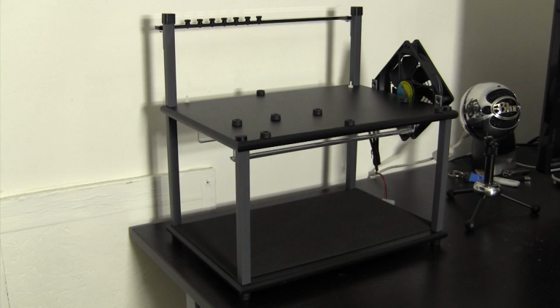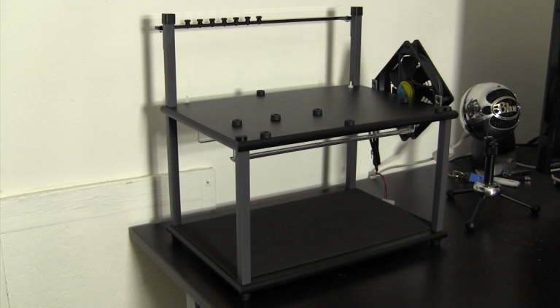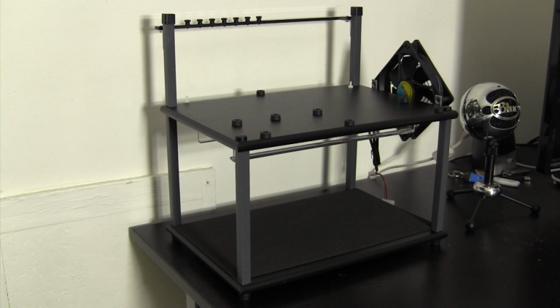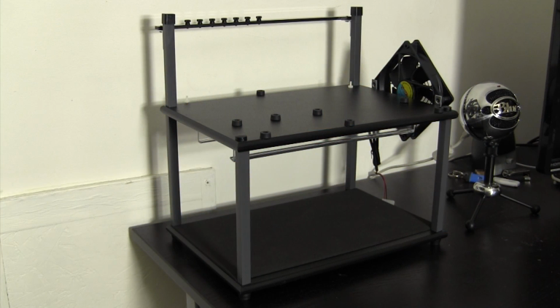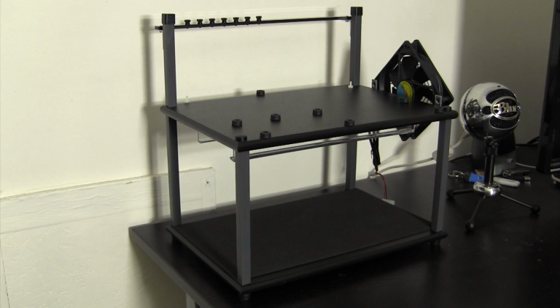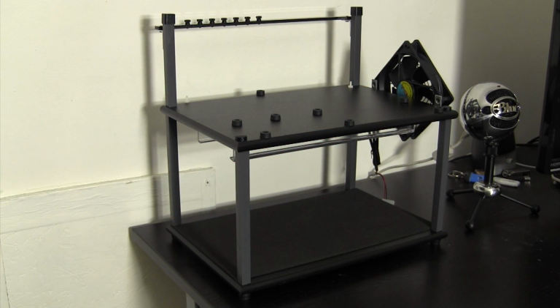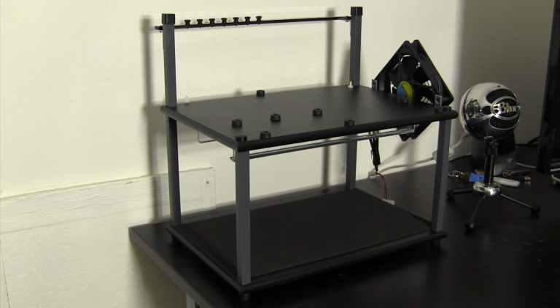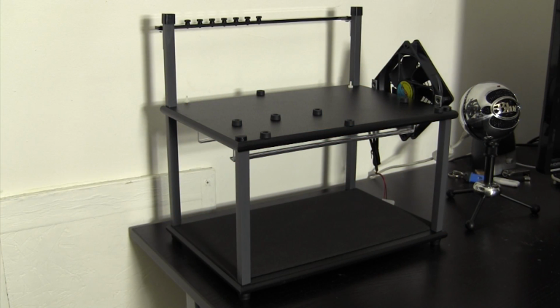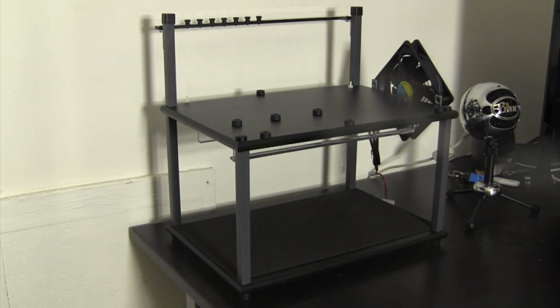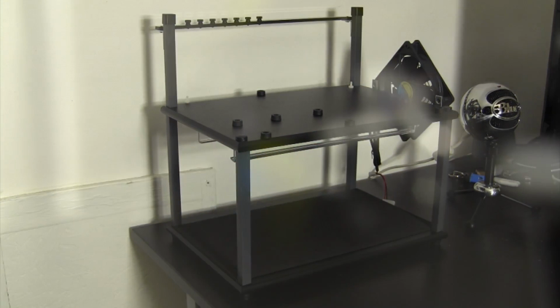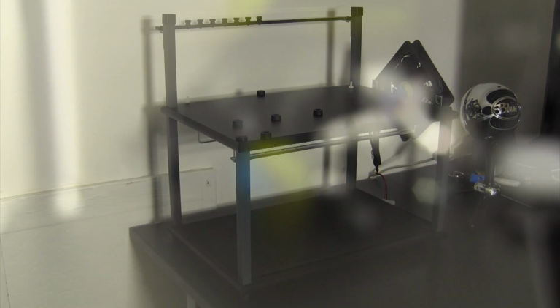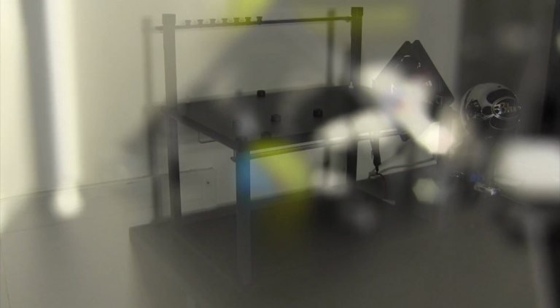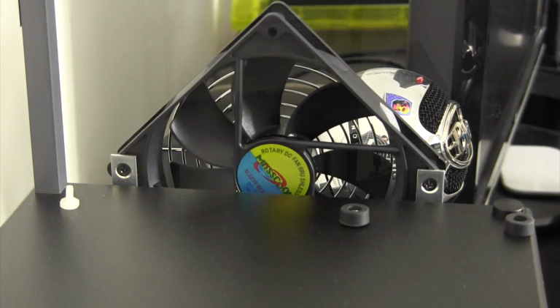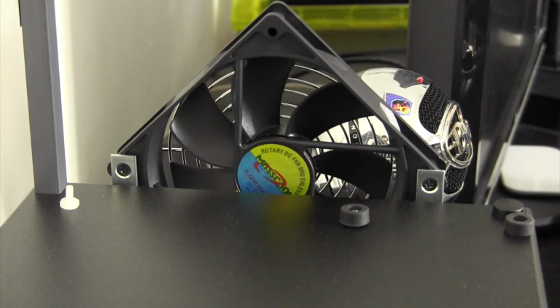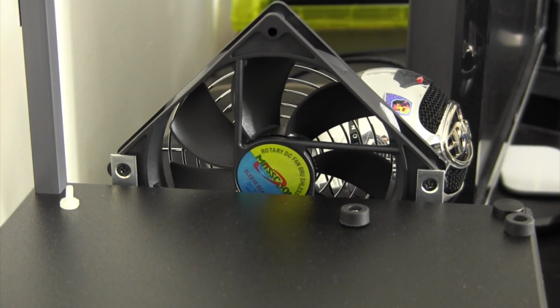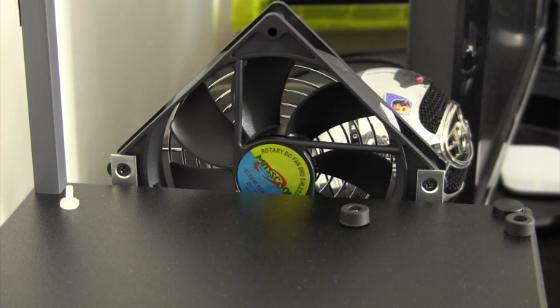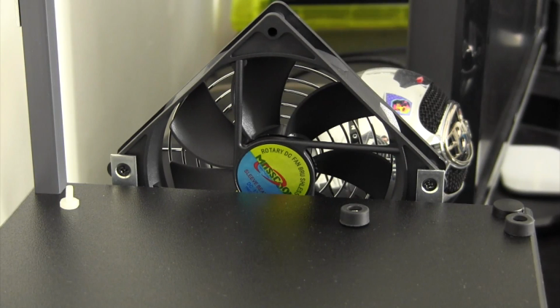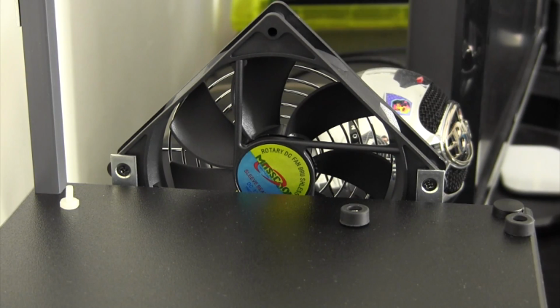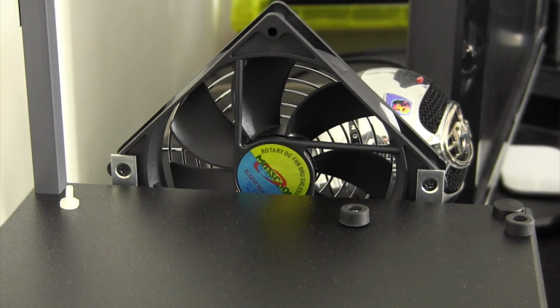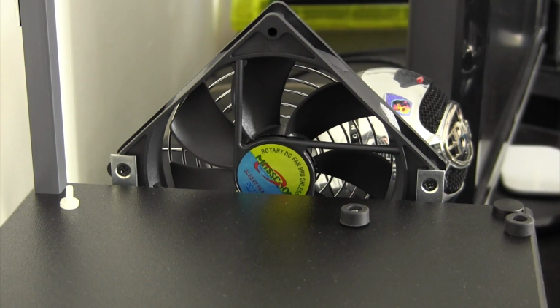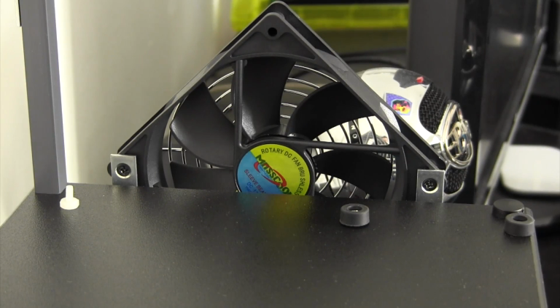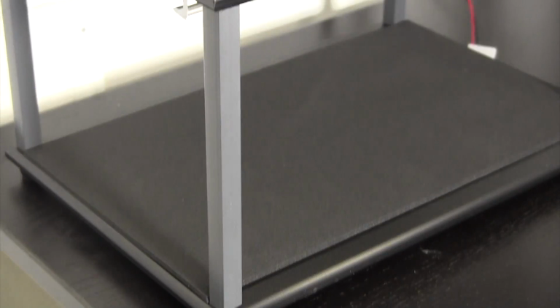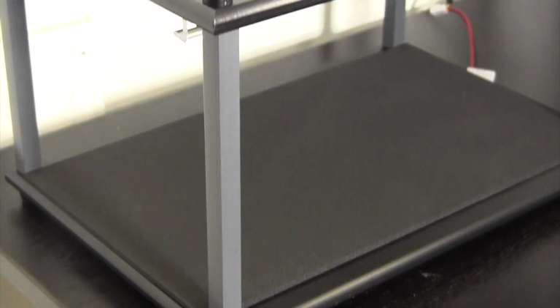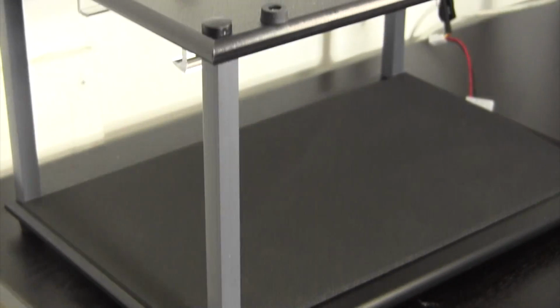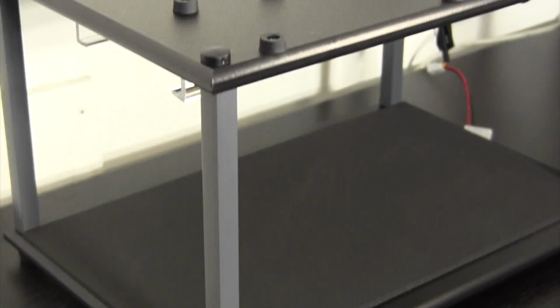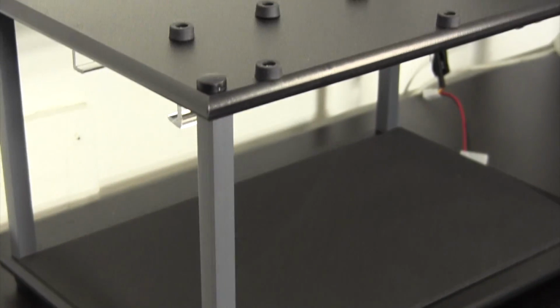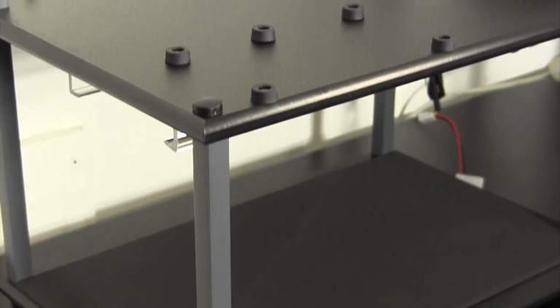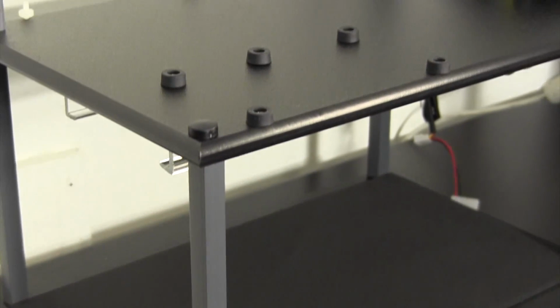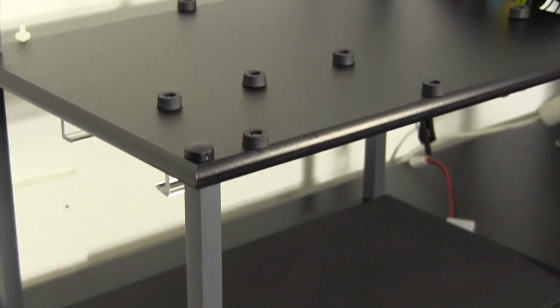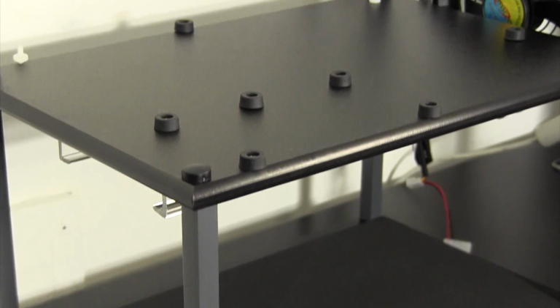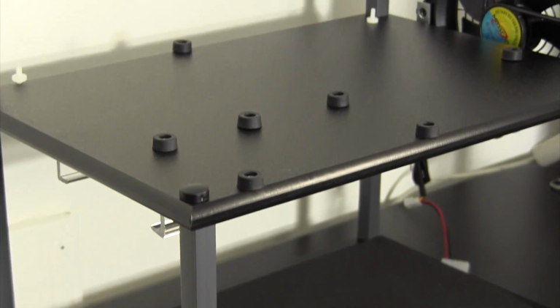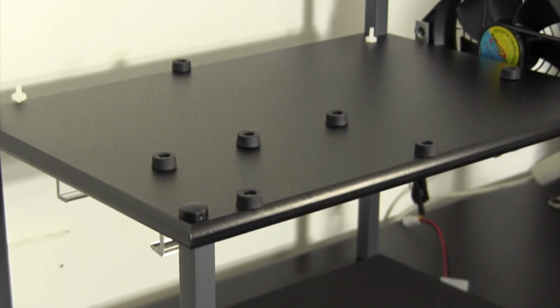As for the test bench, I got this from HighSpeedPC.com, so be sure to check them out. This set me back about $90.